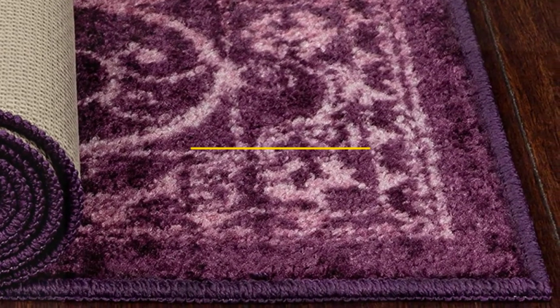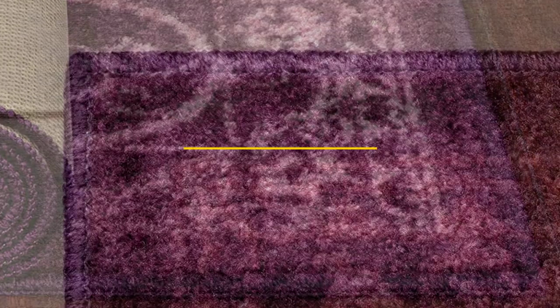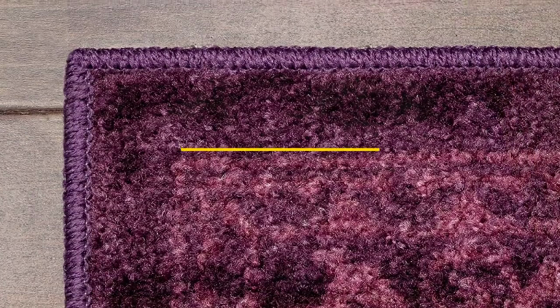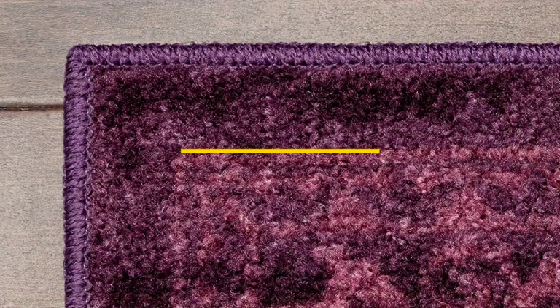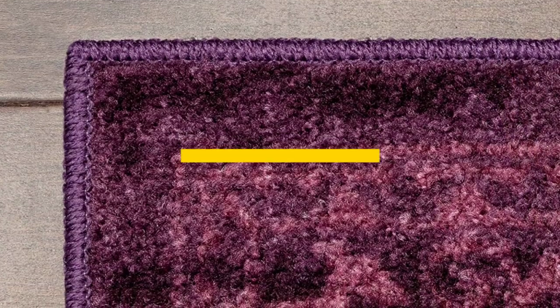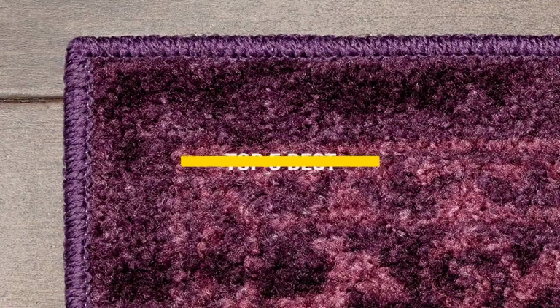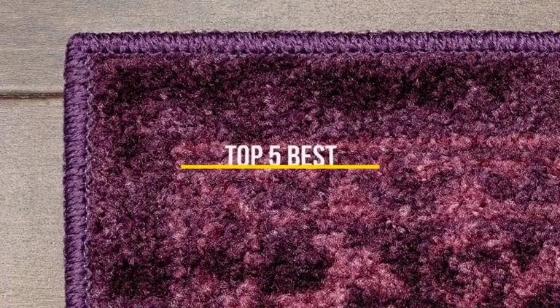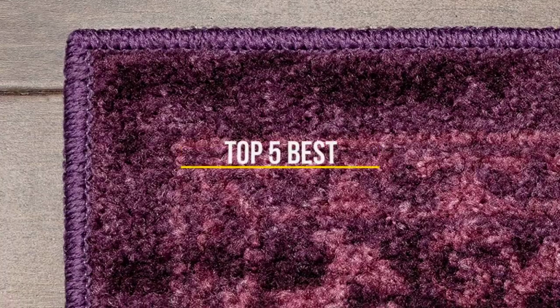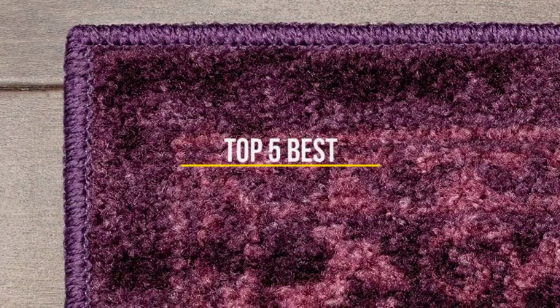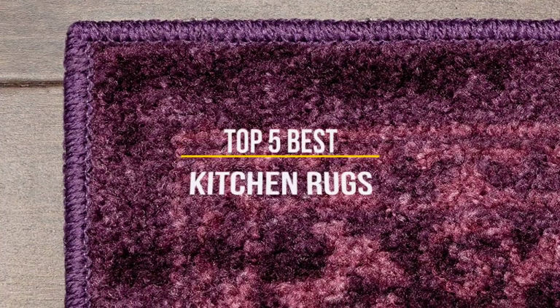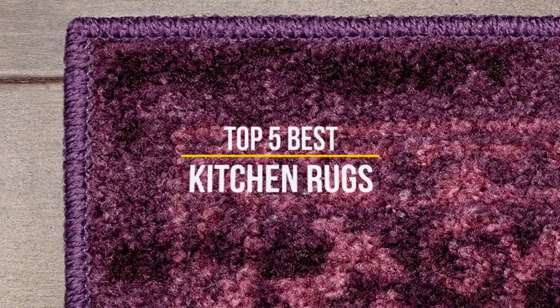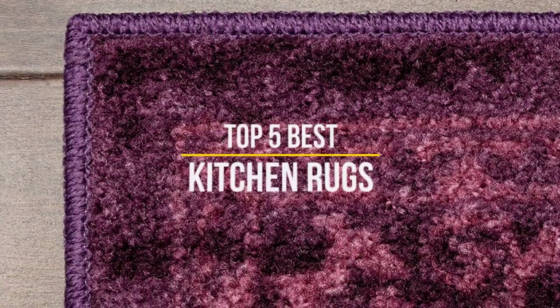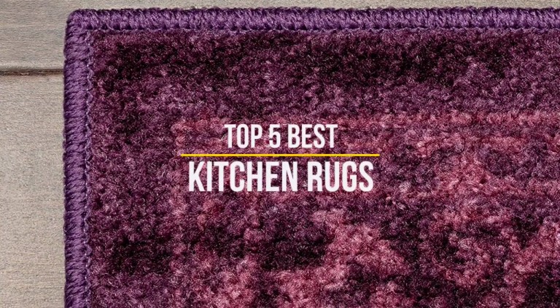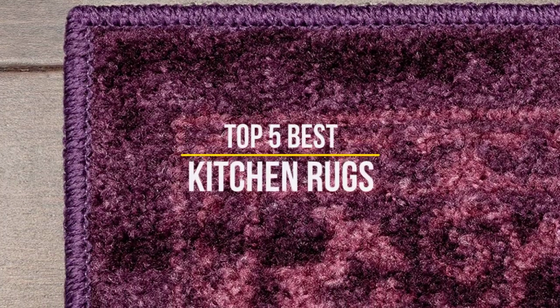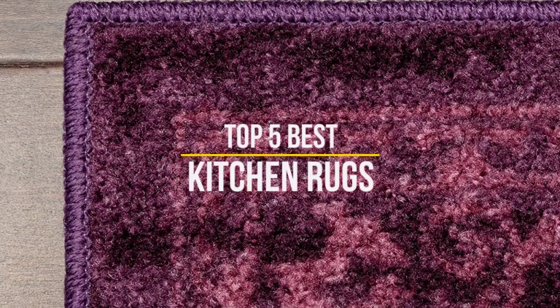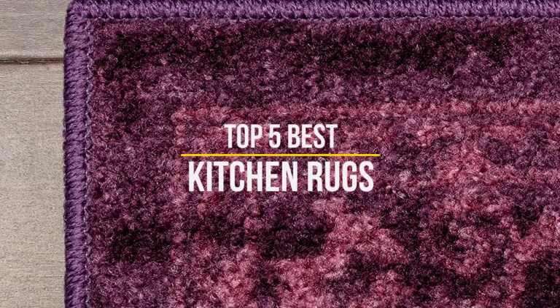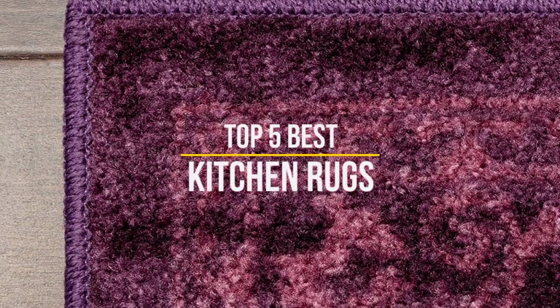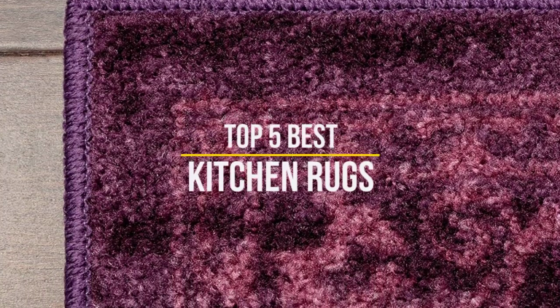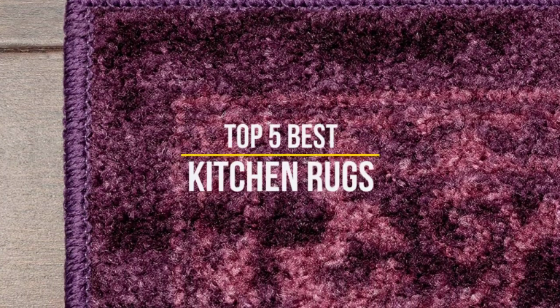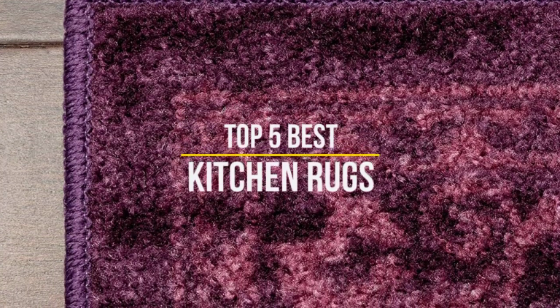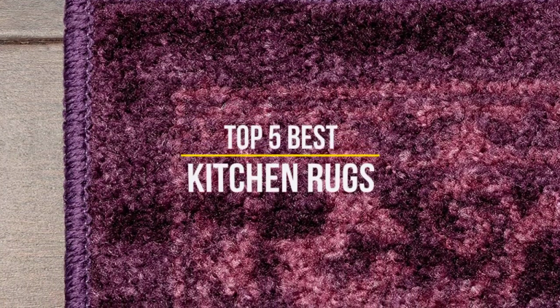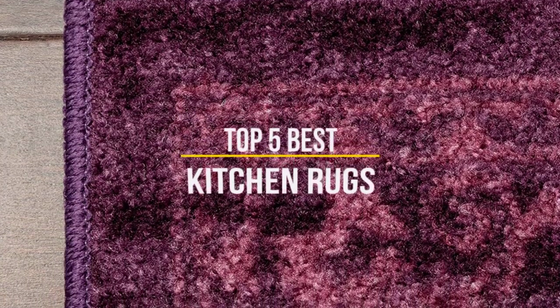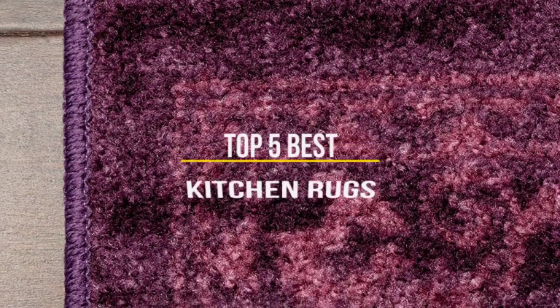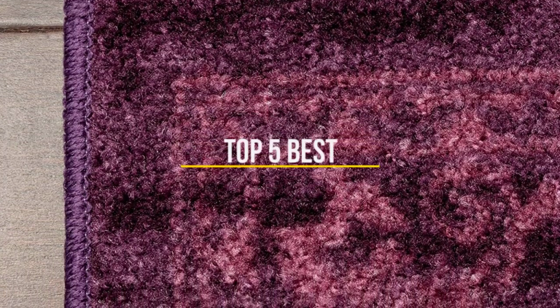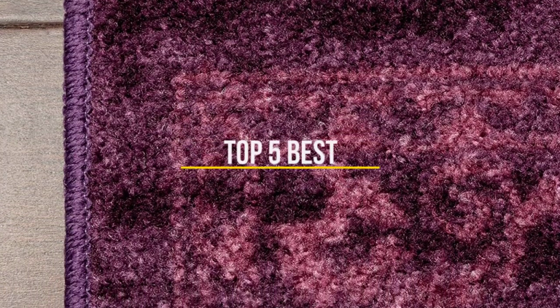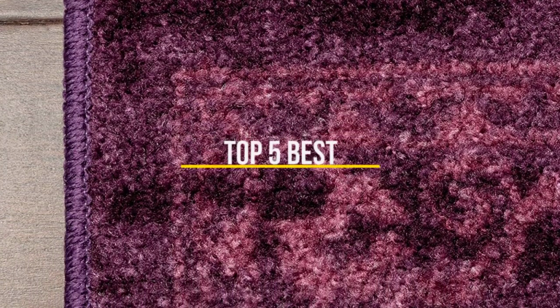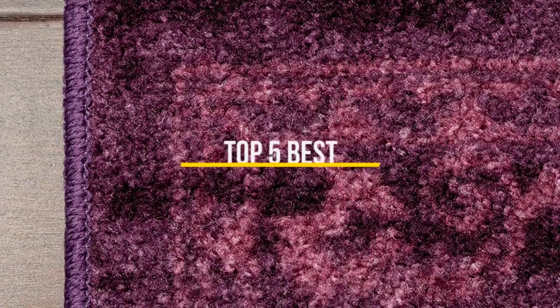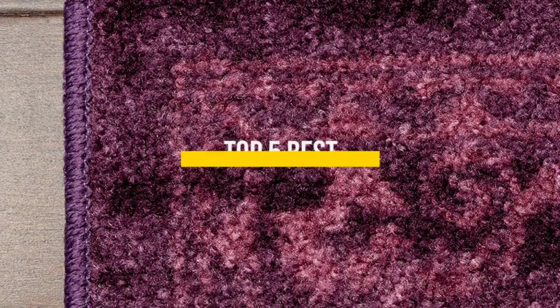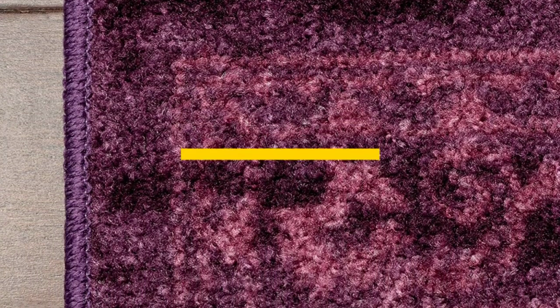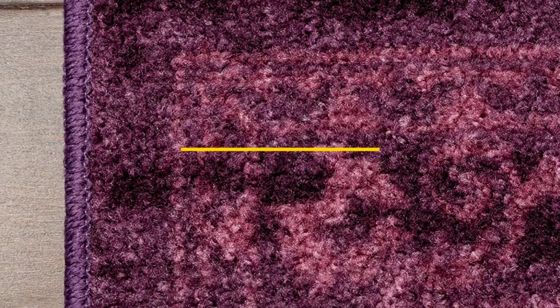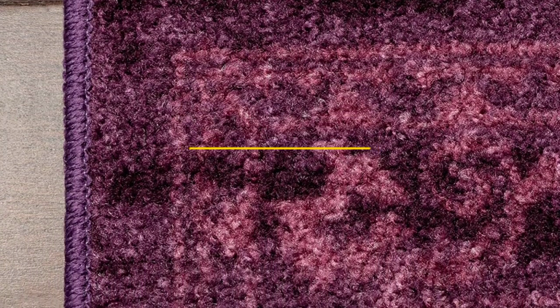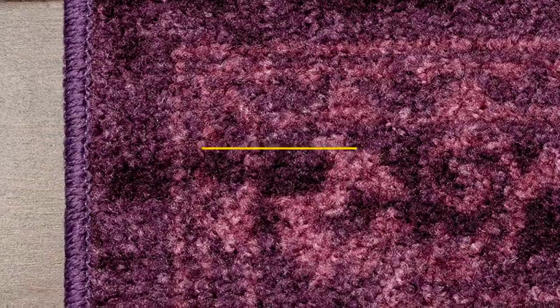In this video, we will discuss the top 5 best kitchen rugs in the current market. So let's get started.